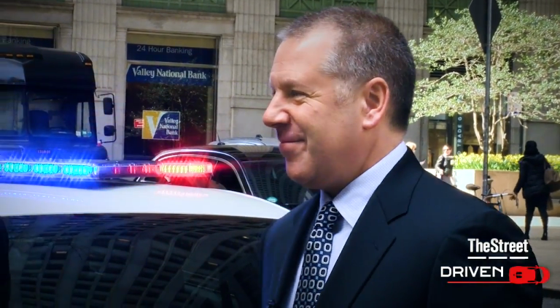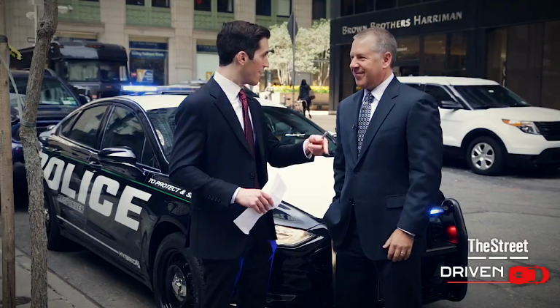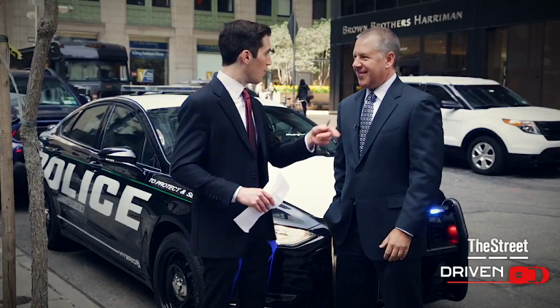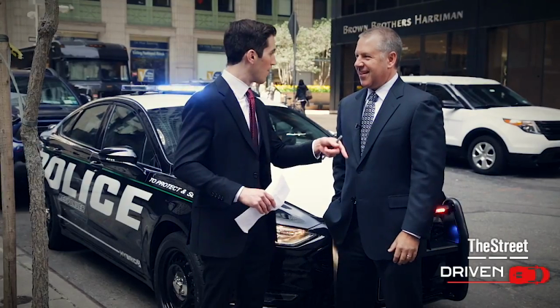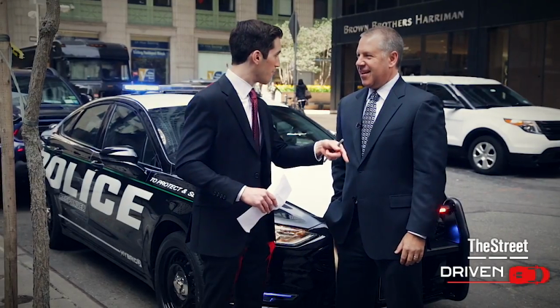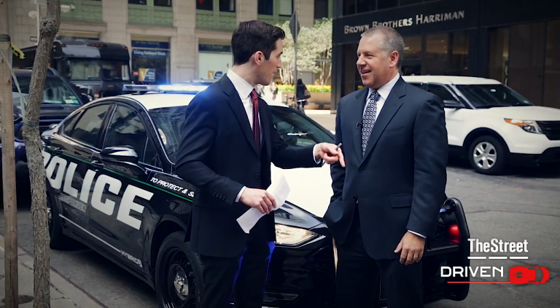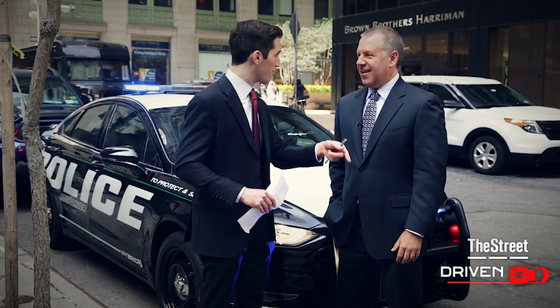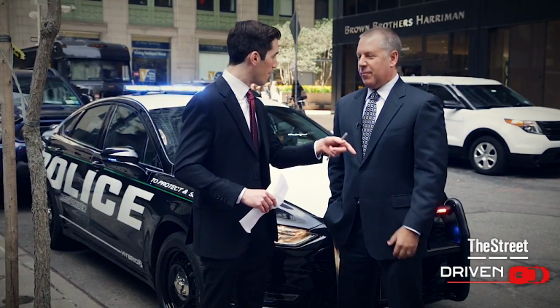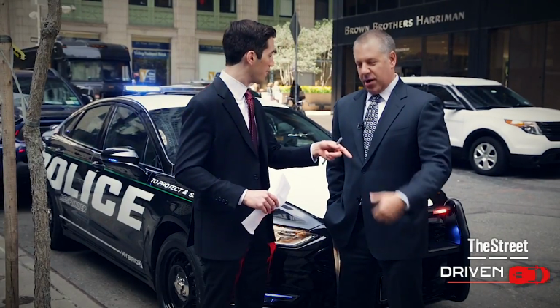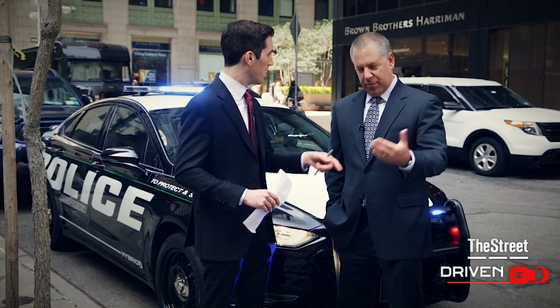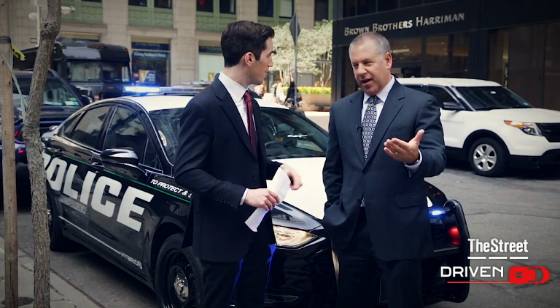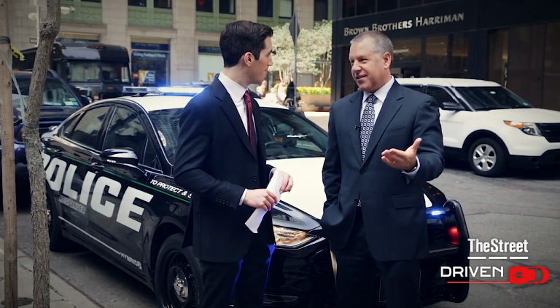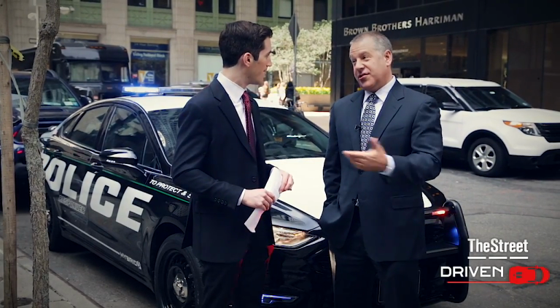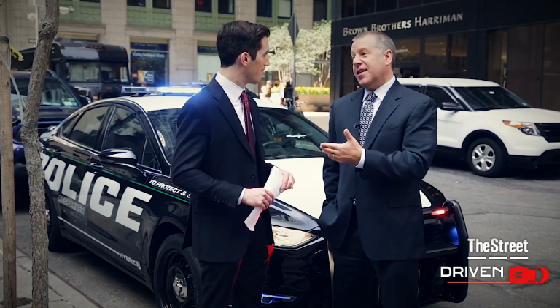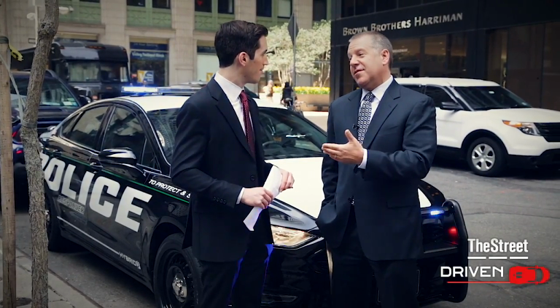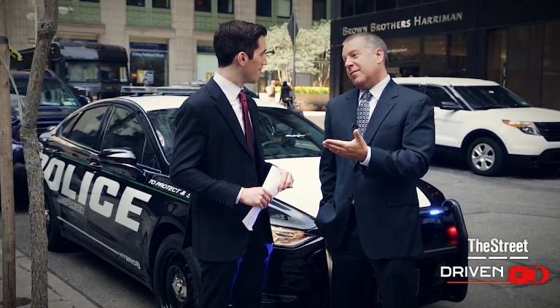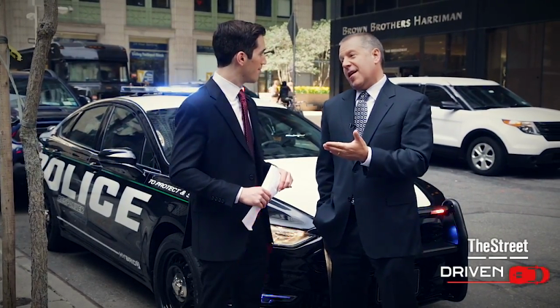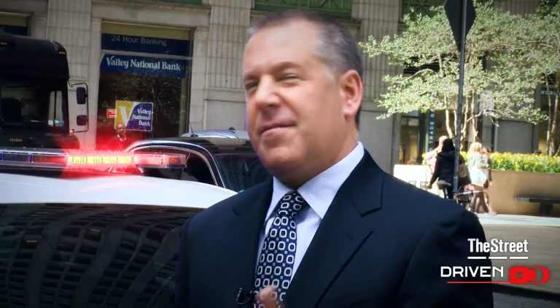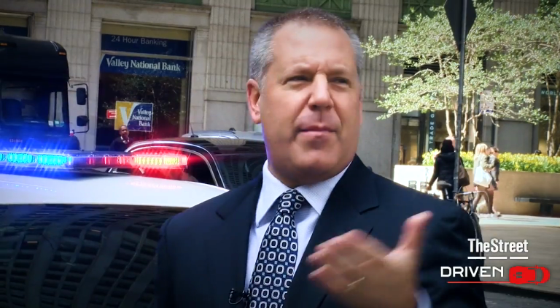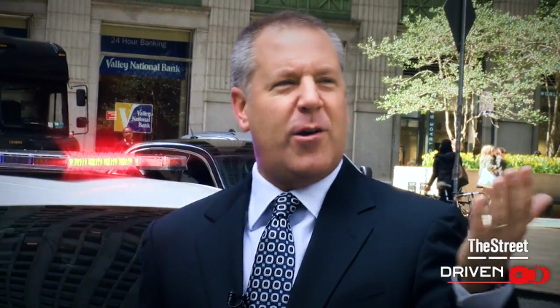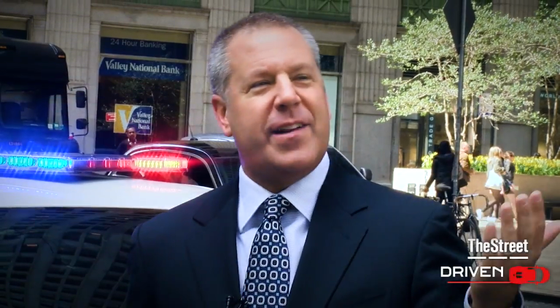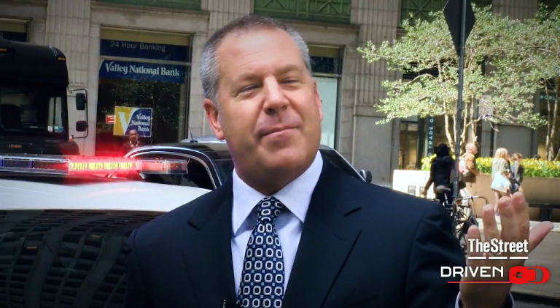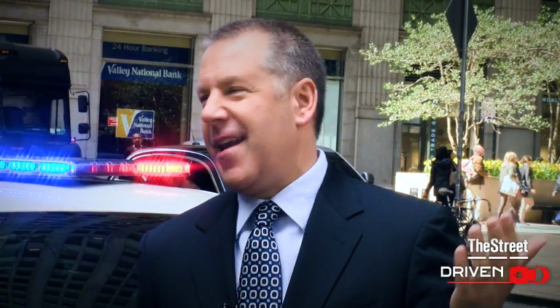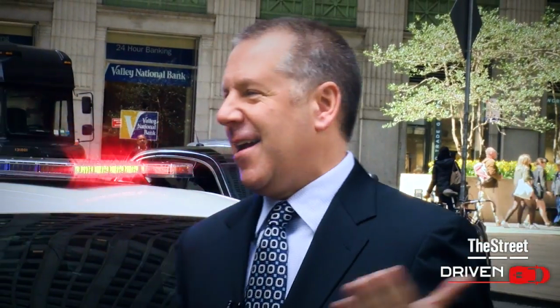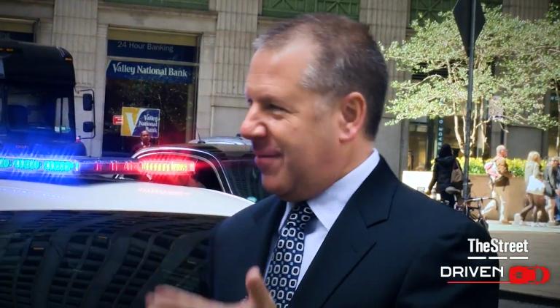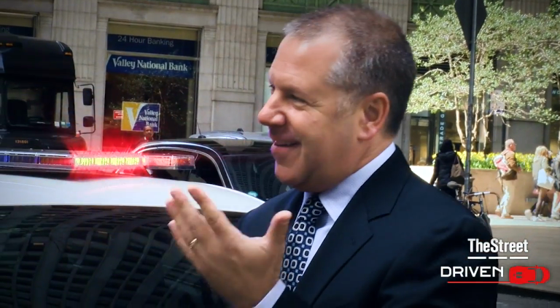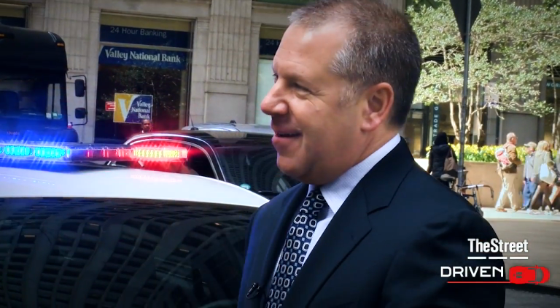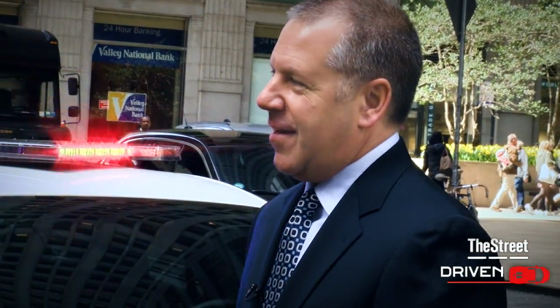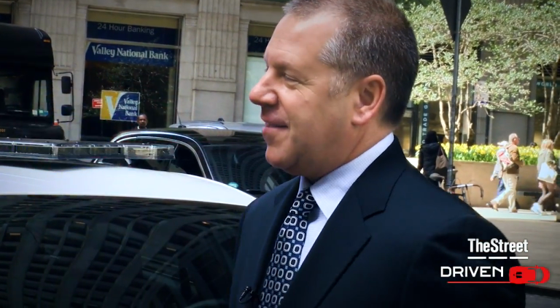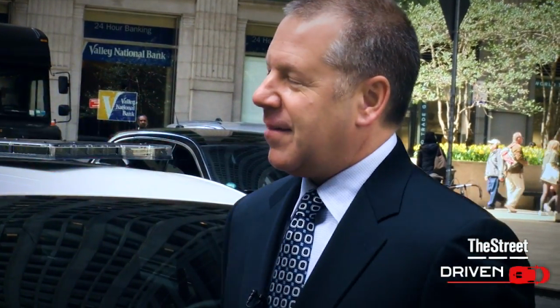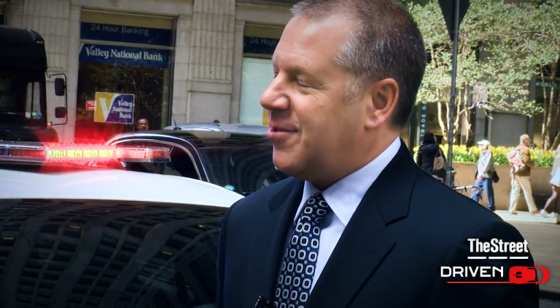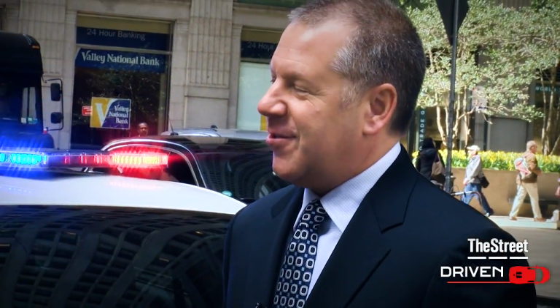That gets you to 100 miles per hour — 100 plus, because you need to sometimes. Probably, hopefully, not in Manhattan, but sometimes you do.